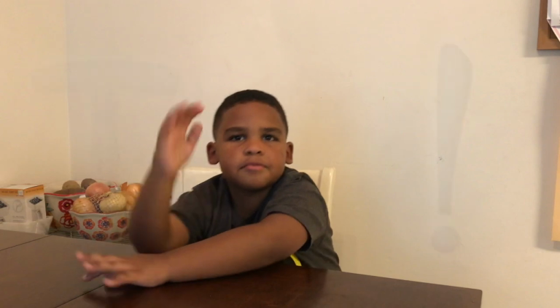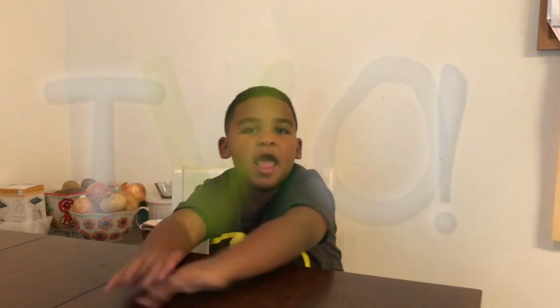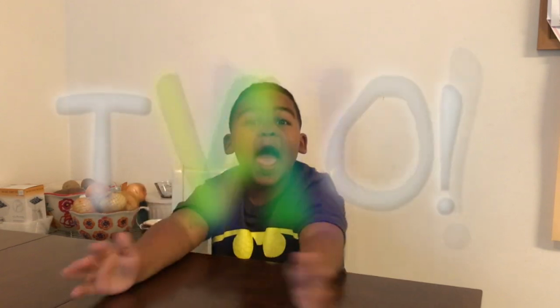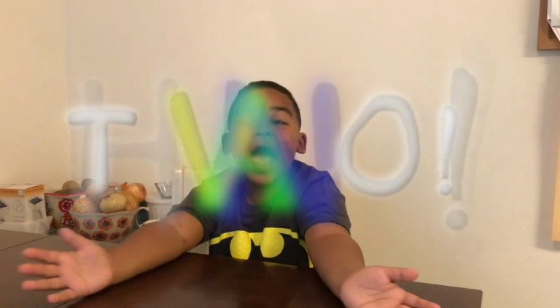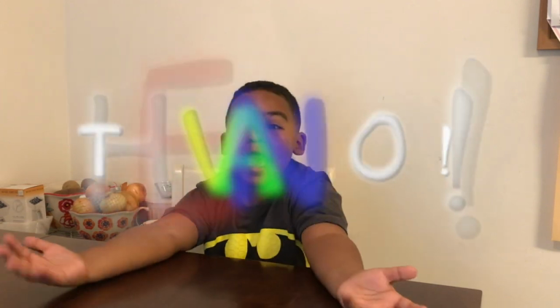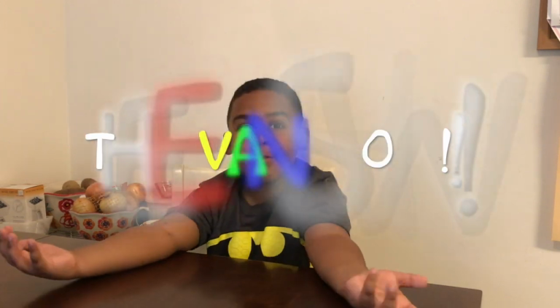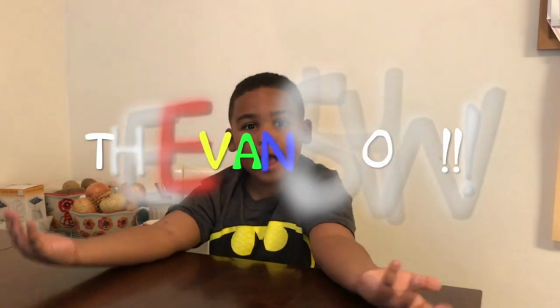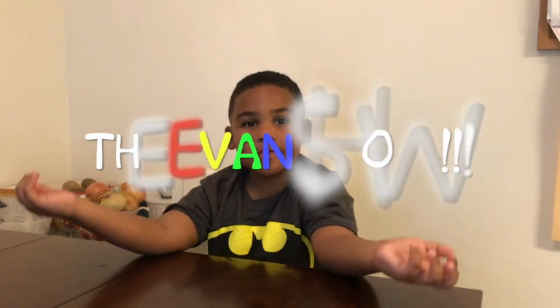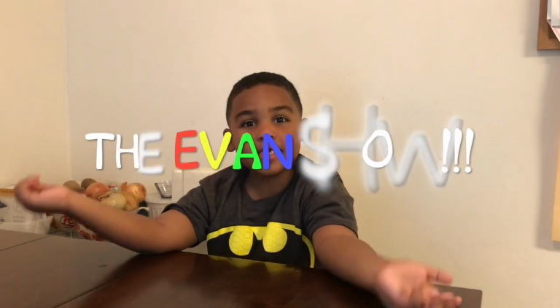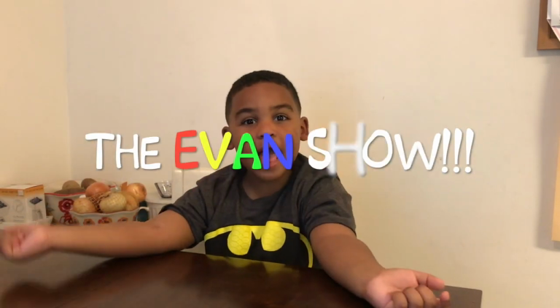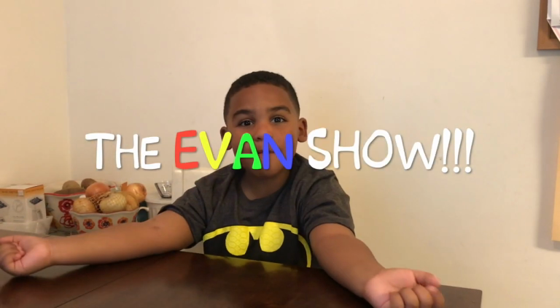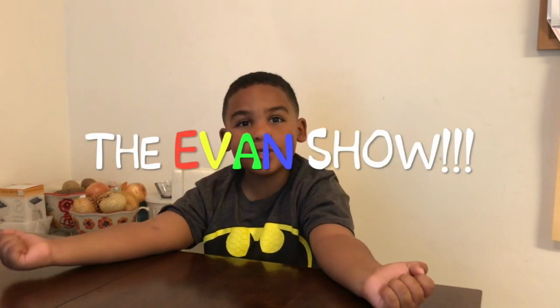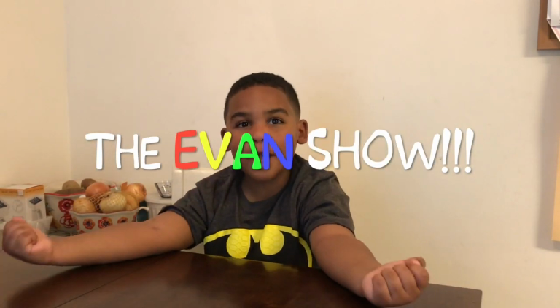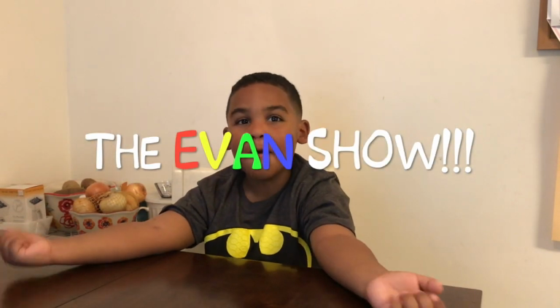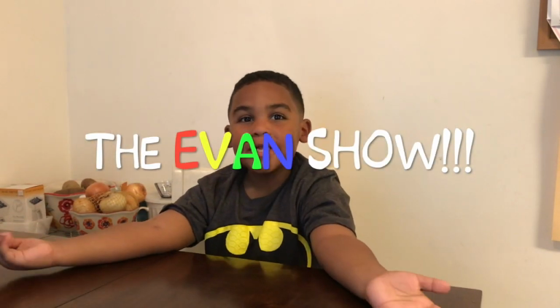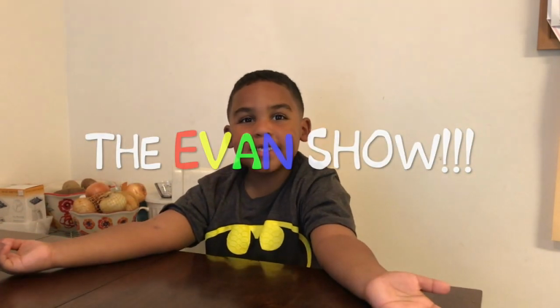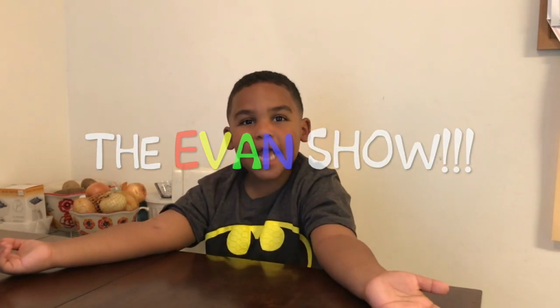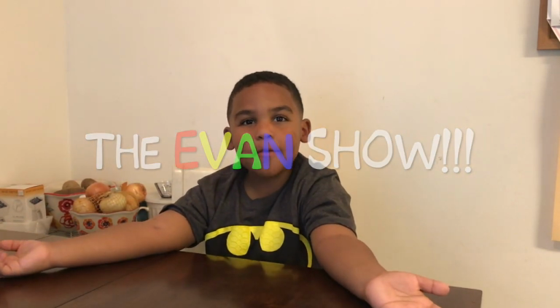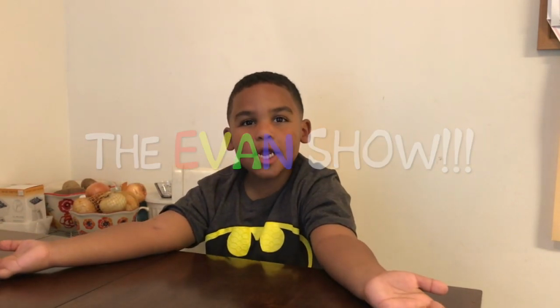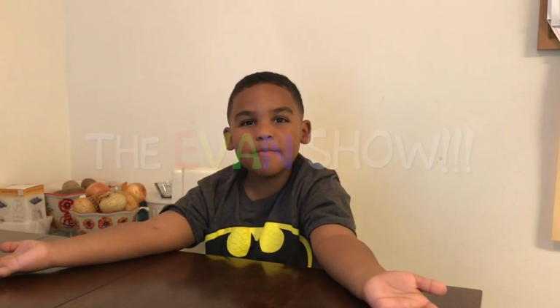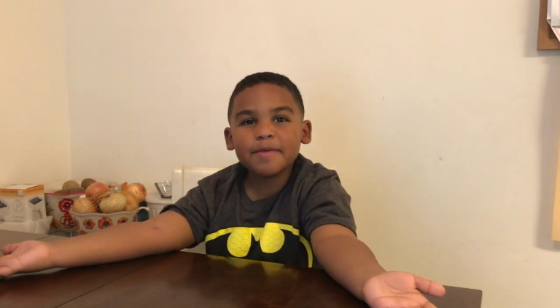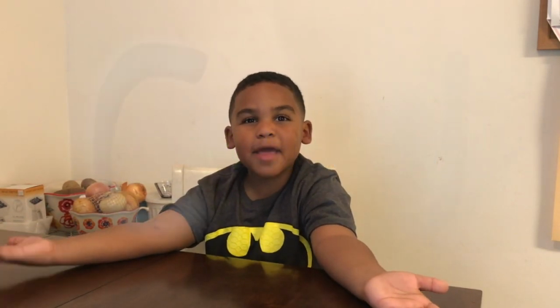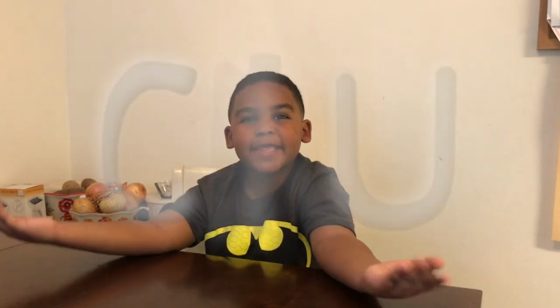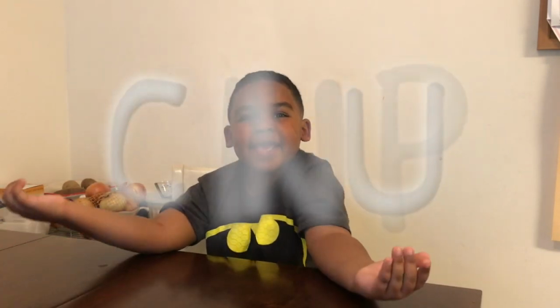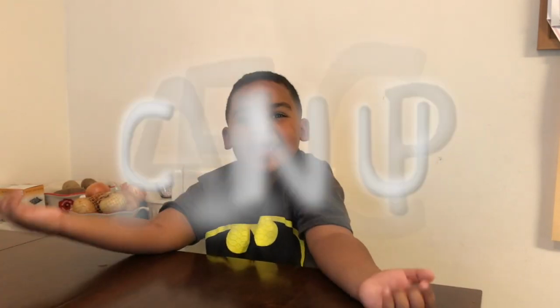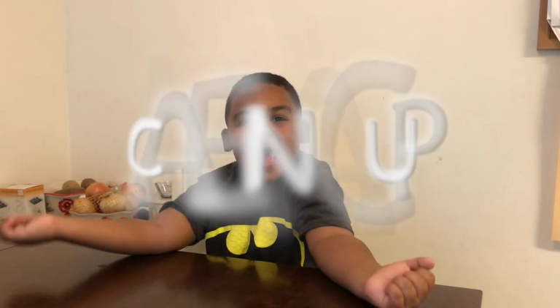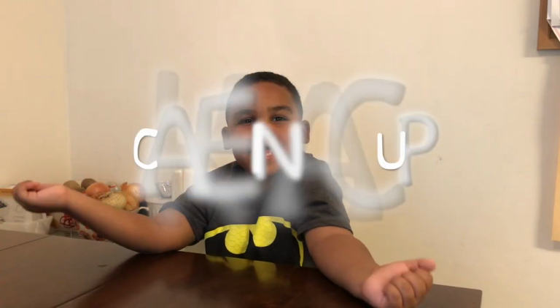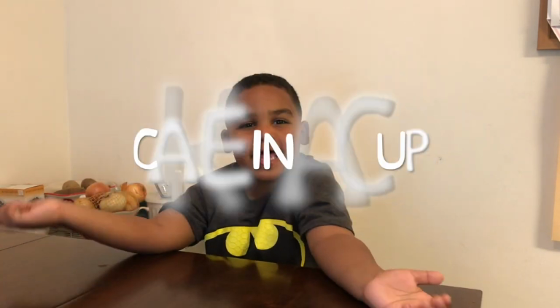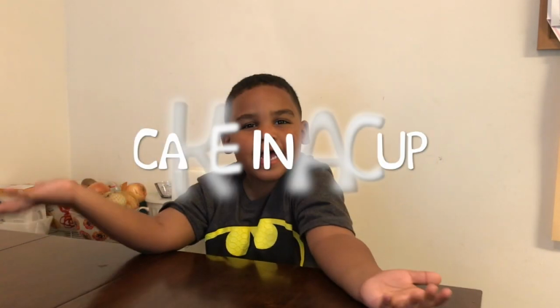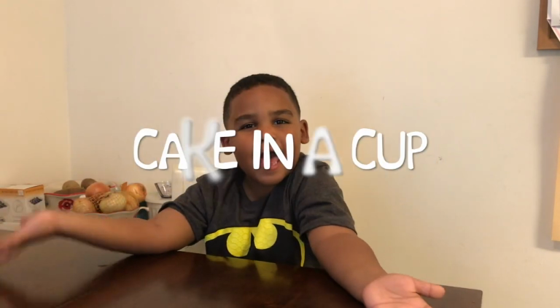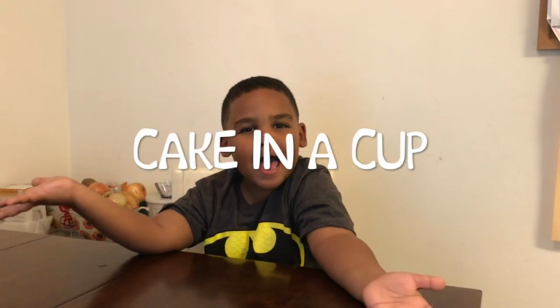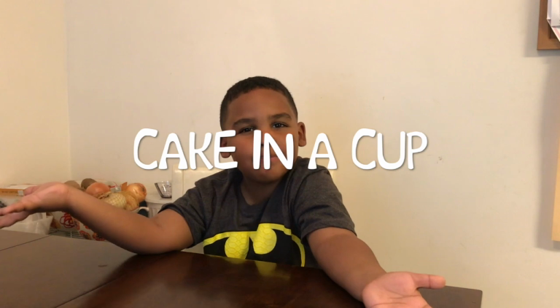Hey! Welcome to the Edmund Show. Today we're going to be making cake in a cup.